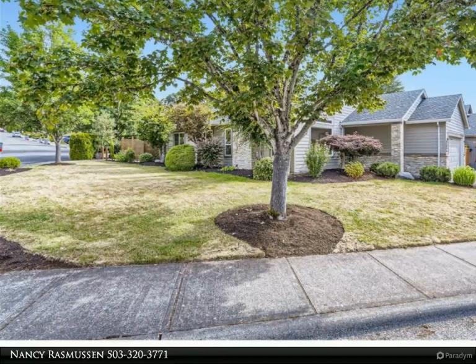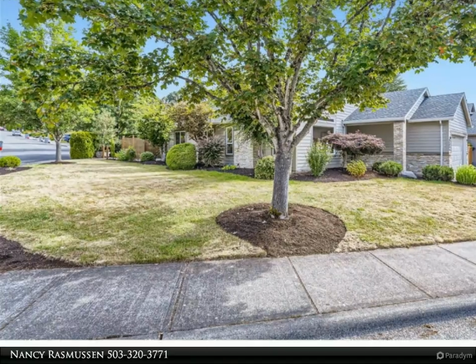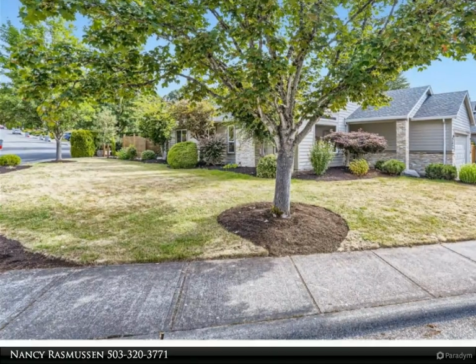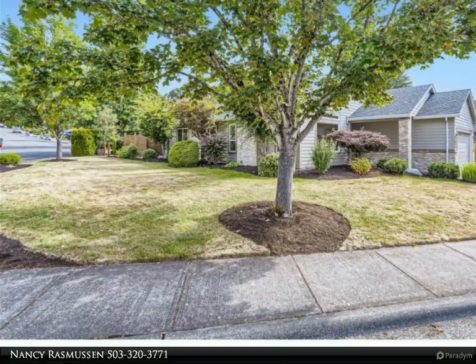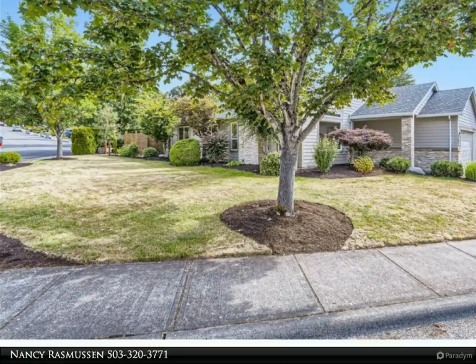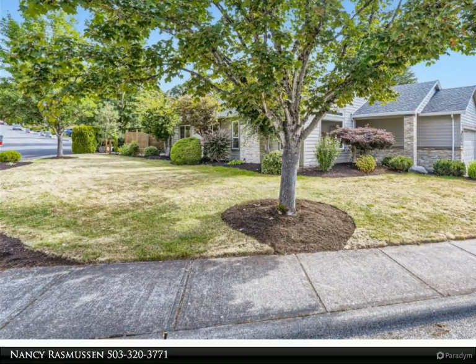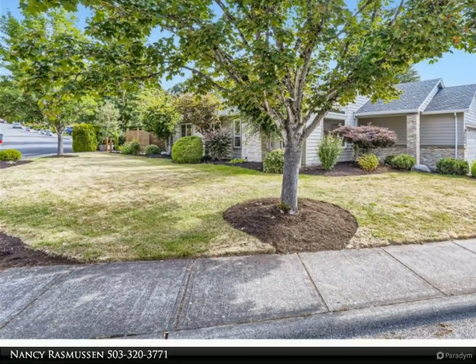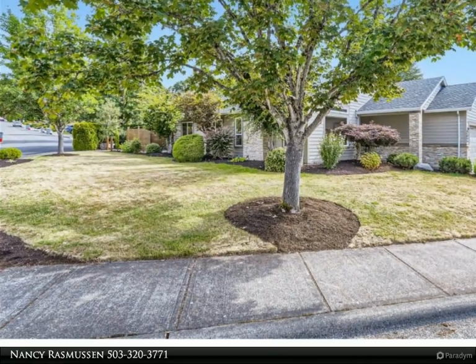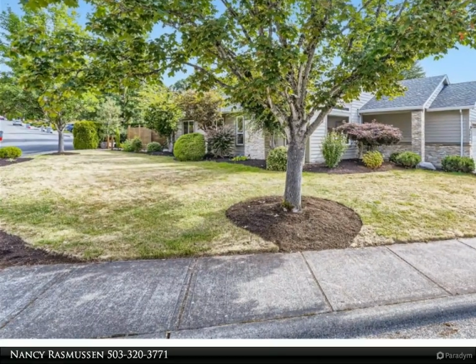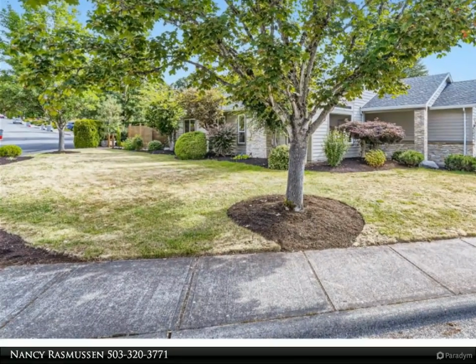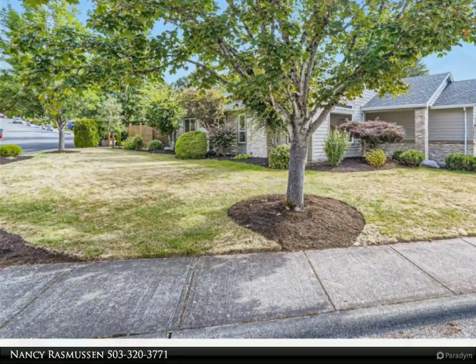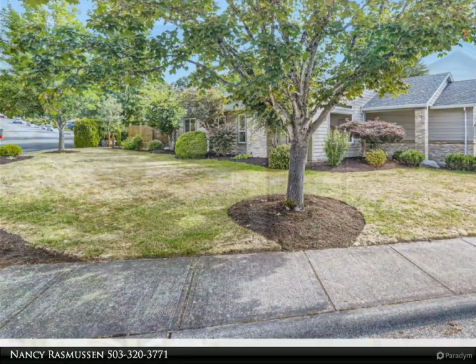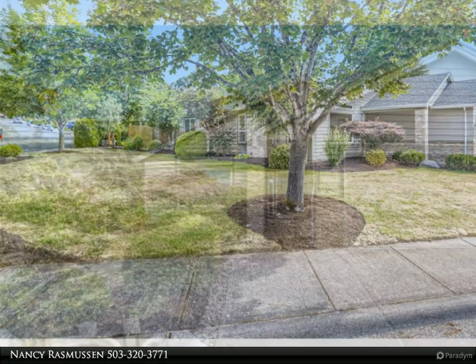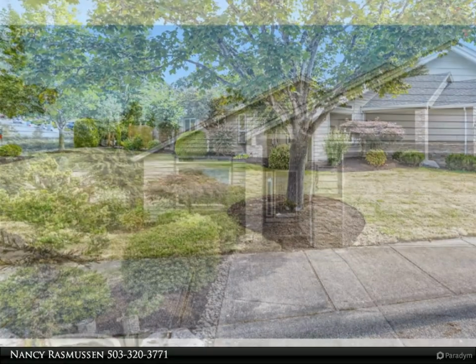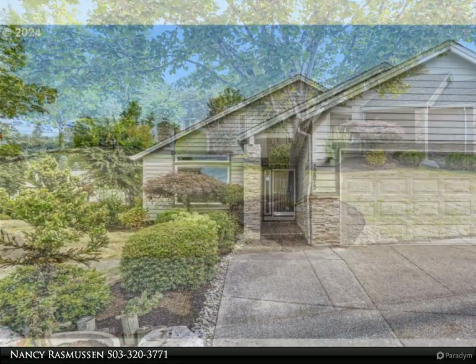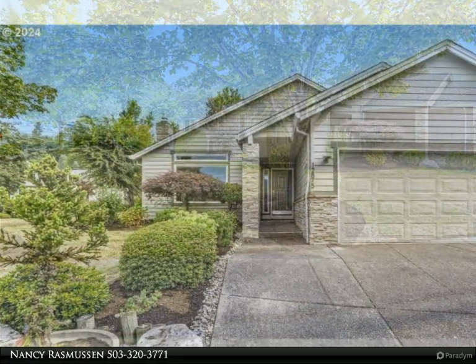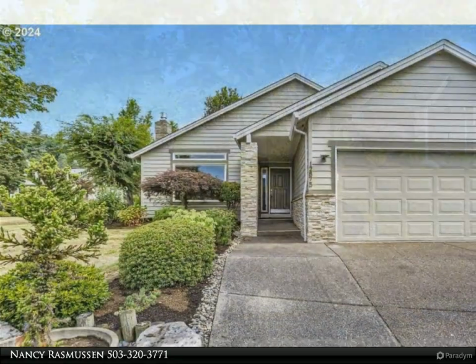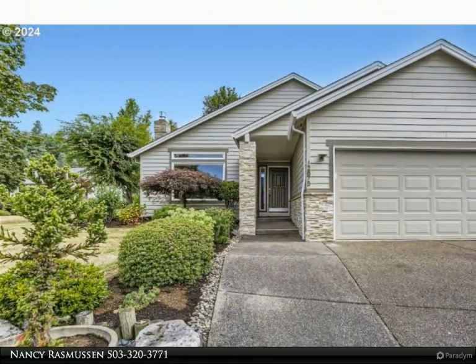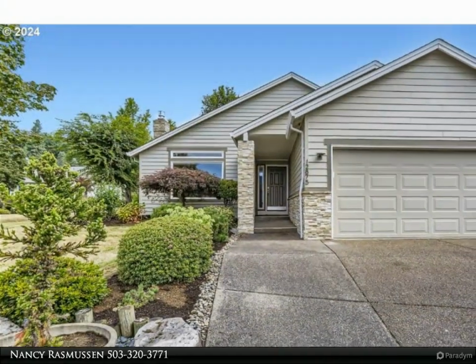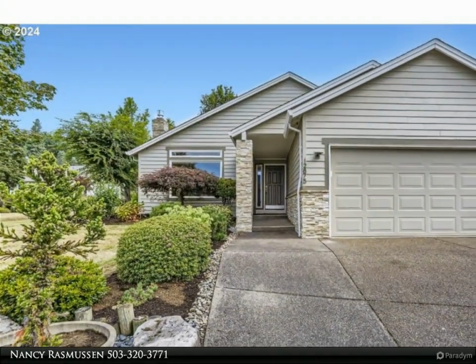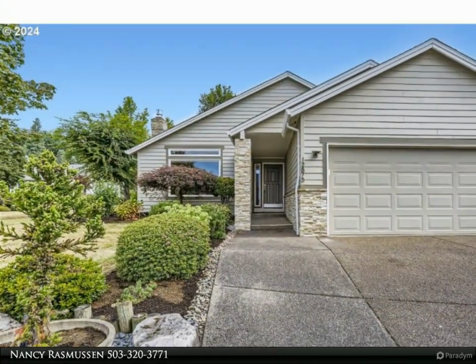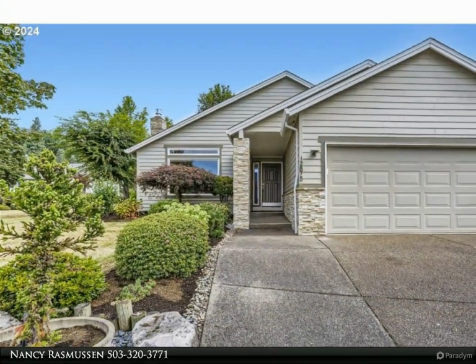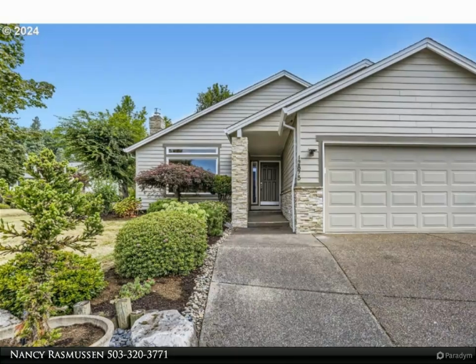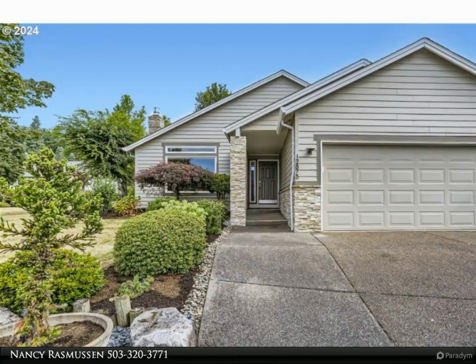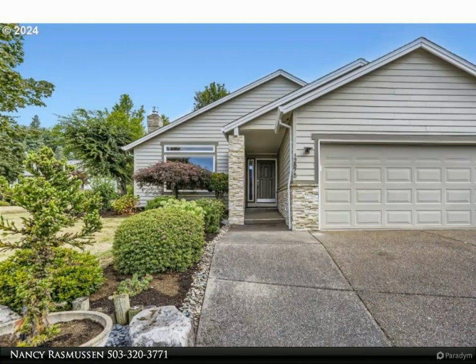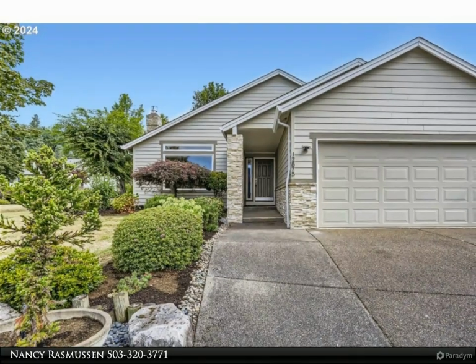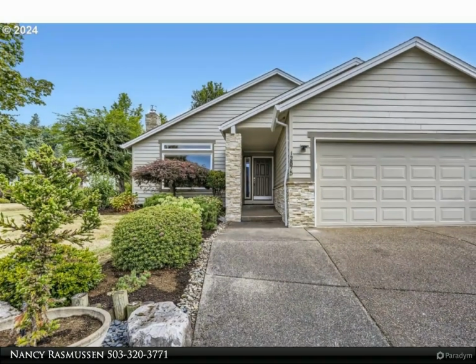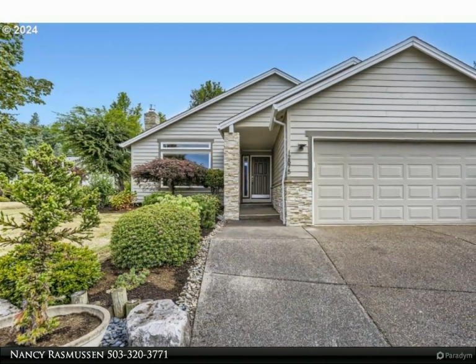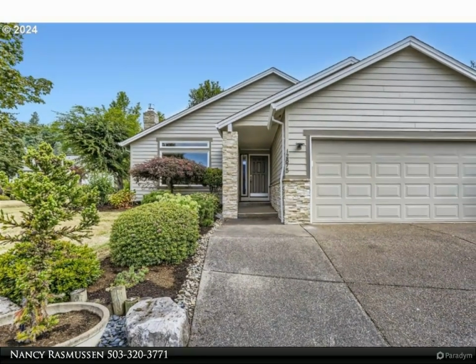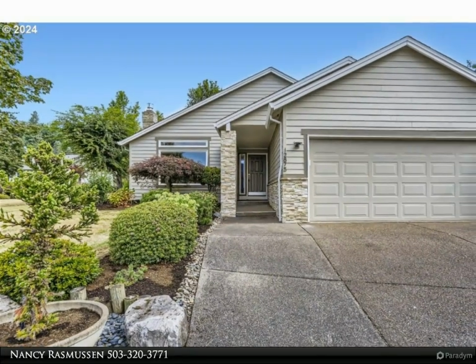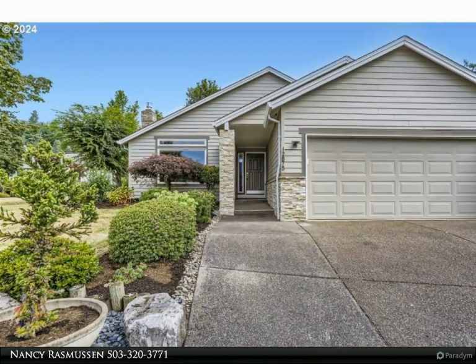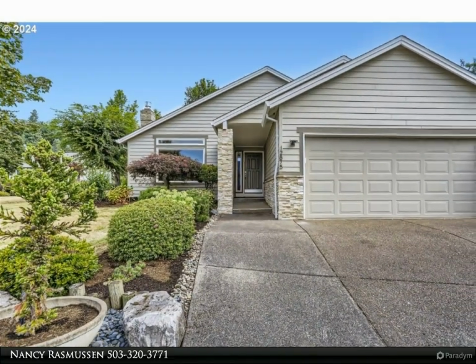Single level, two-bedroom, two-bathroom home with 1,433 square feet, hickory engineered wood flooring,